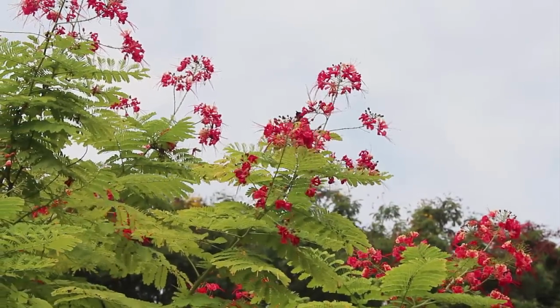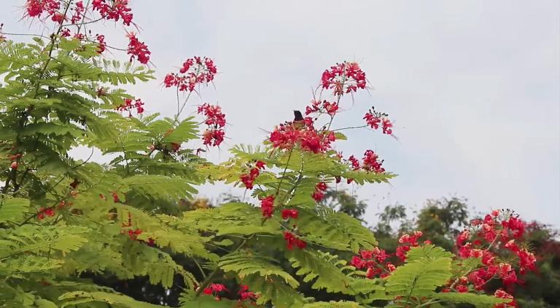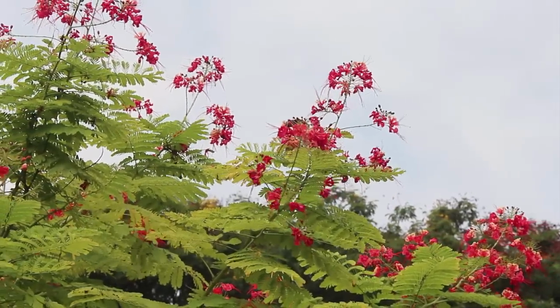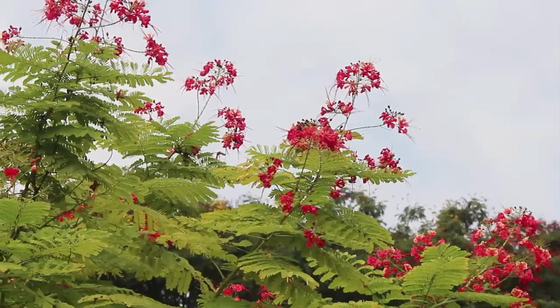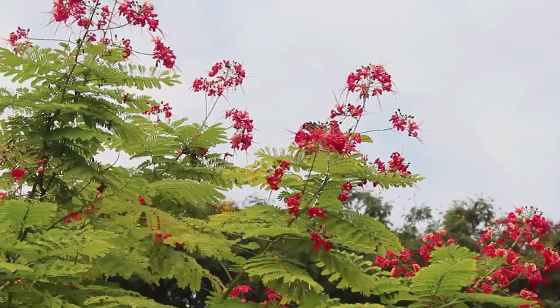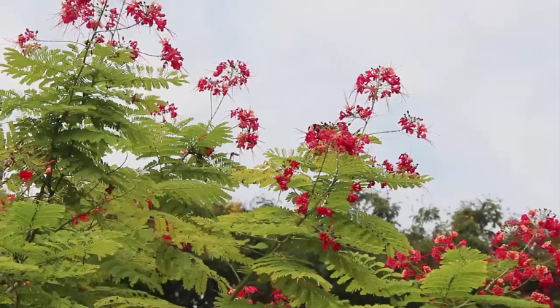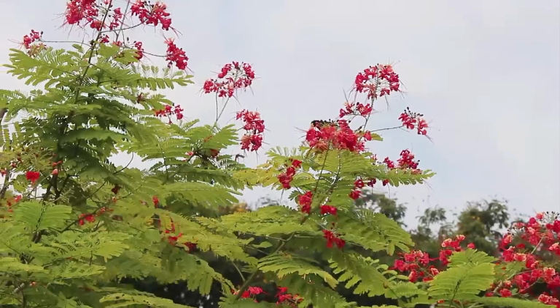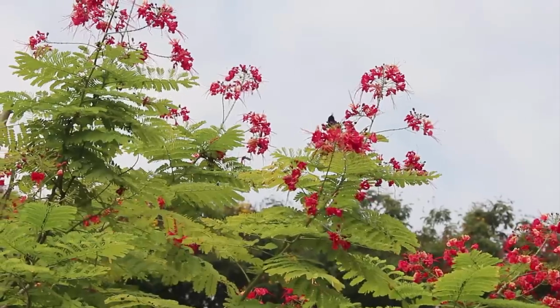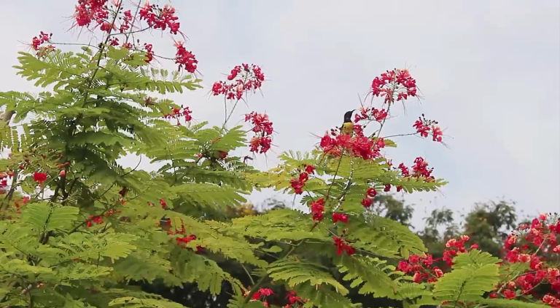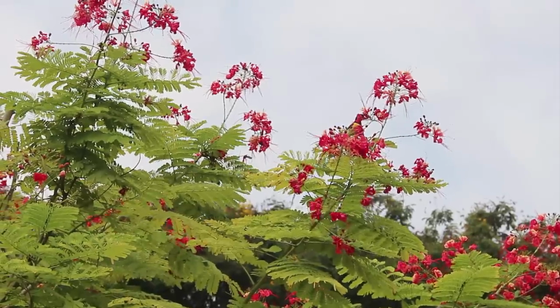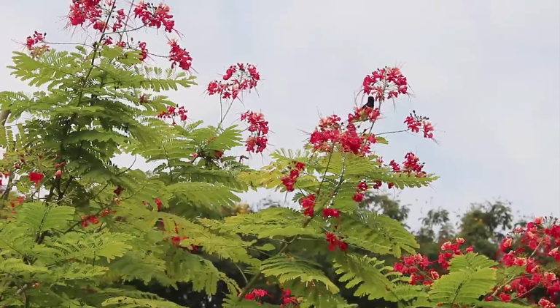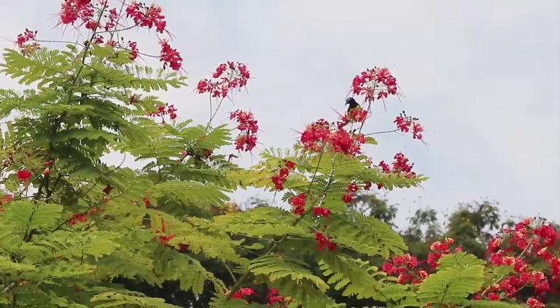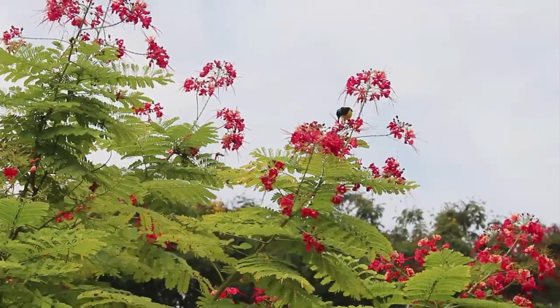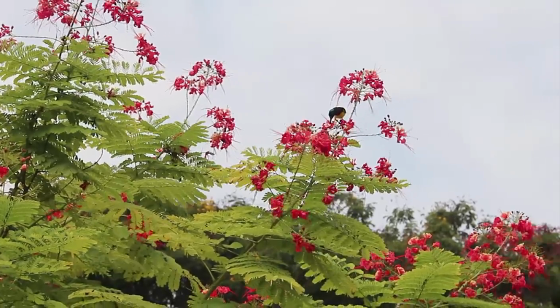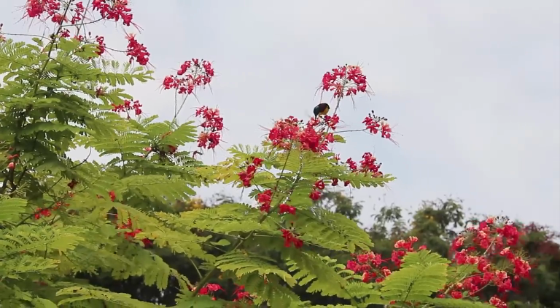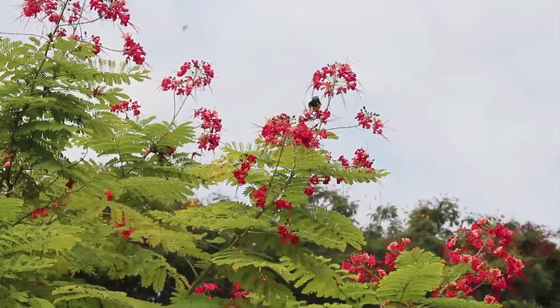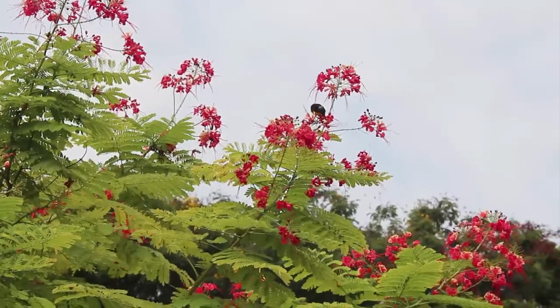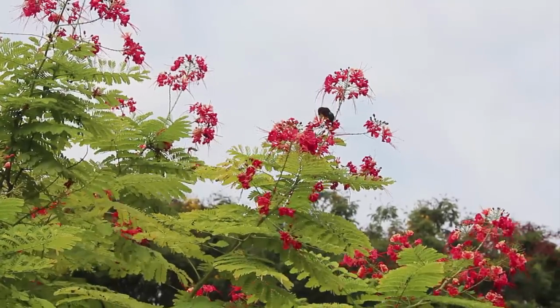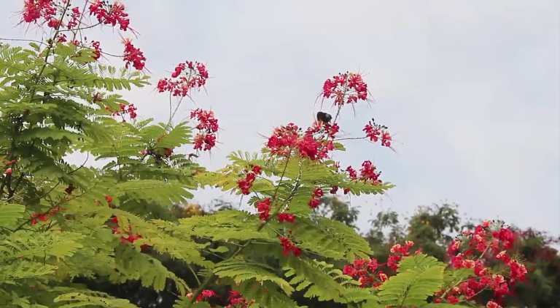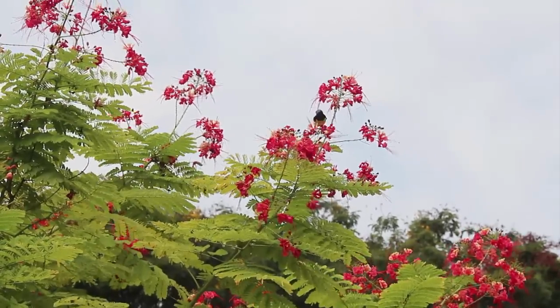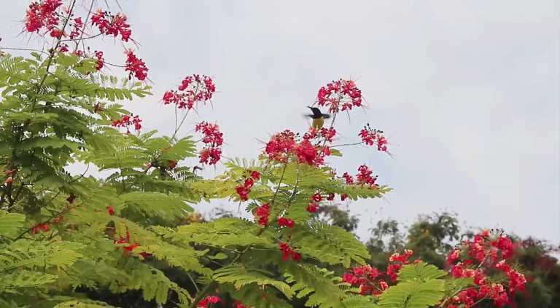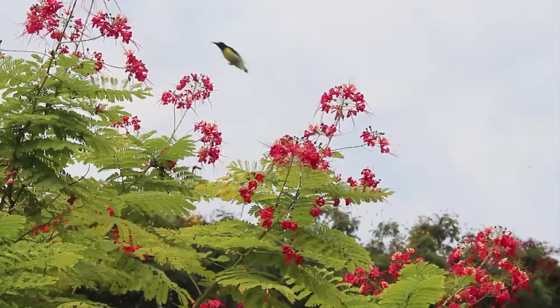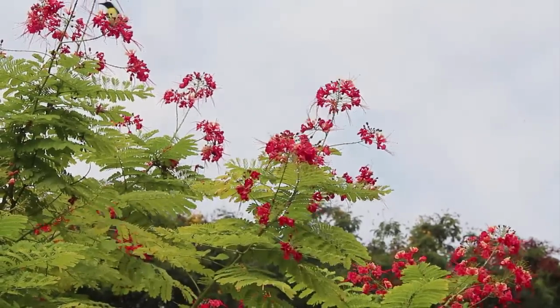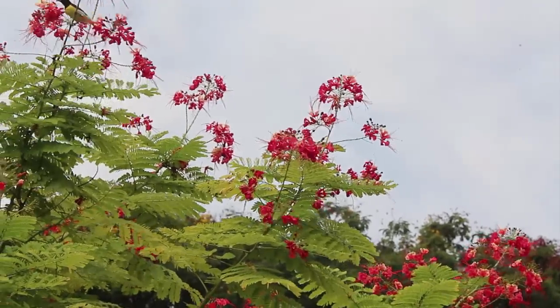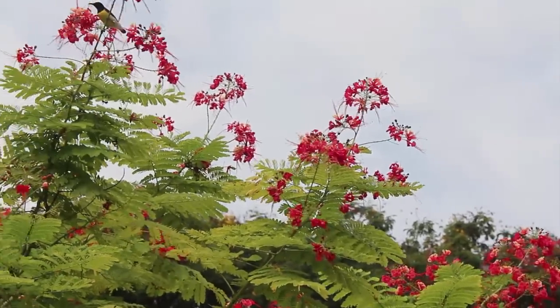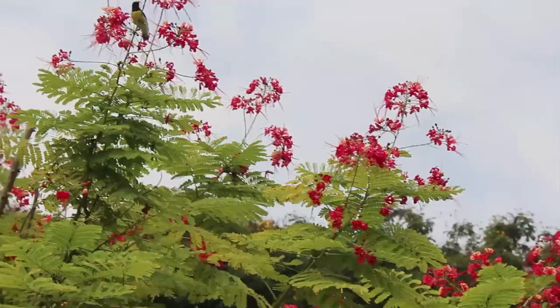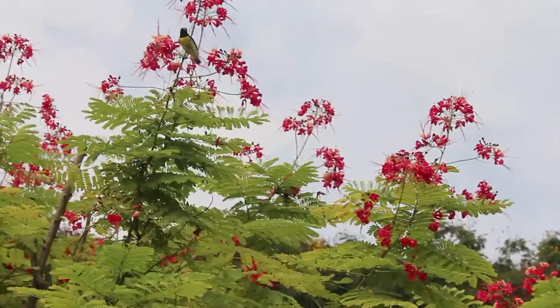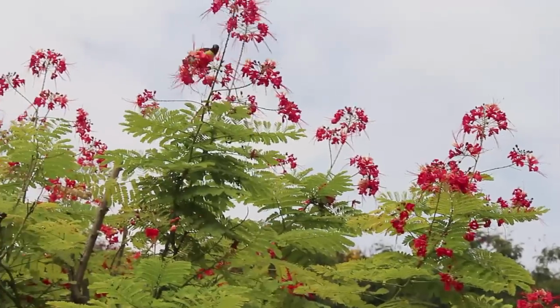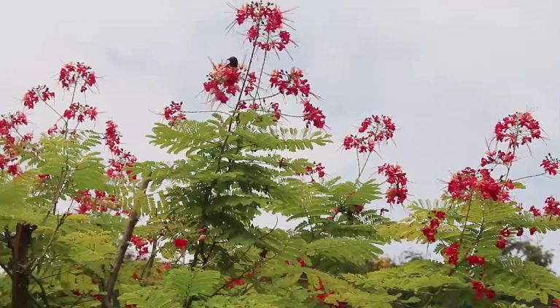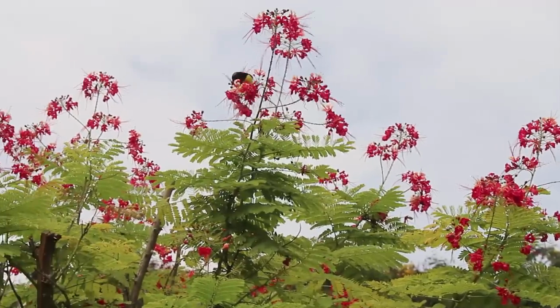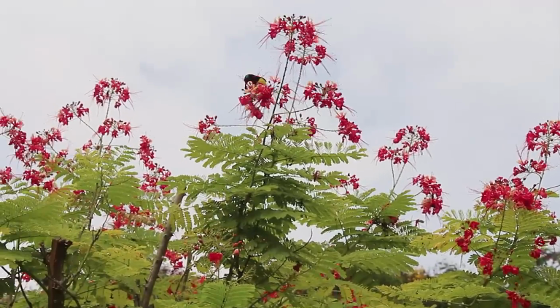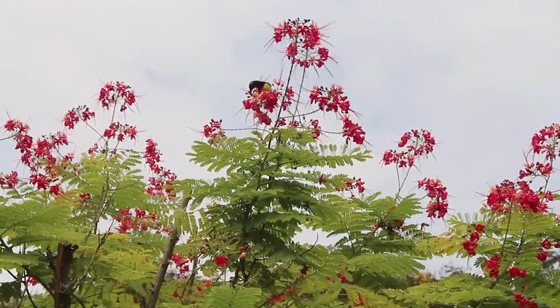The shrub usually grows to a height of 3 meters. The leaves are bipinnate and resemble the leaves of the gulmohar tree.